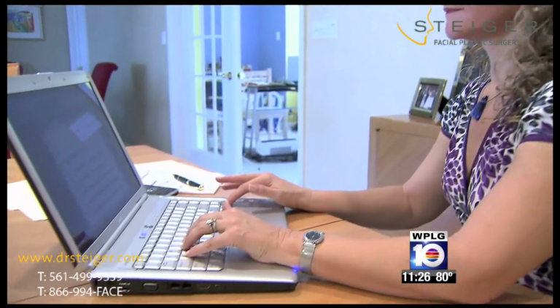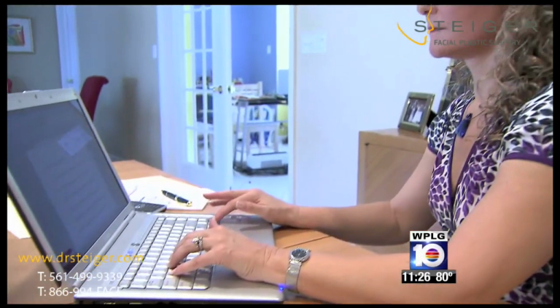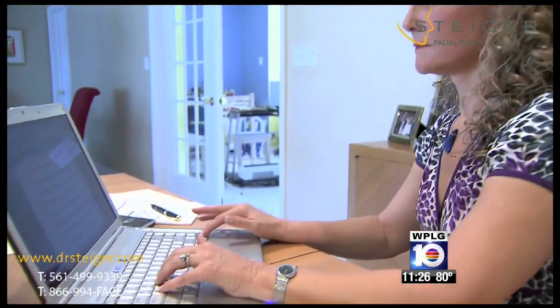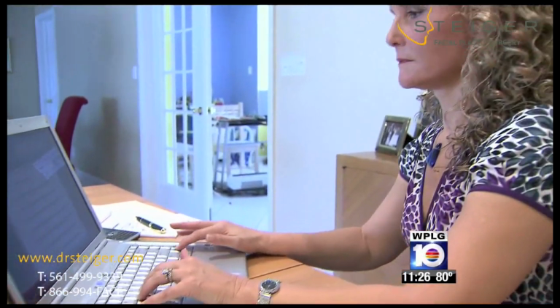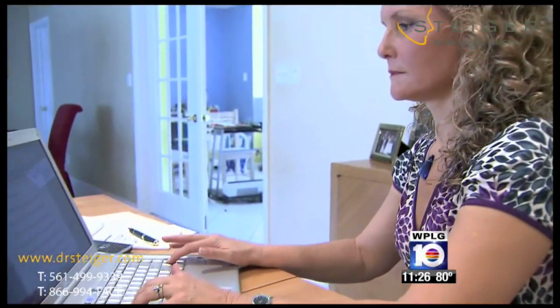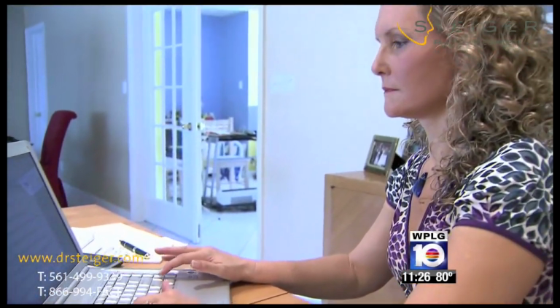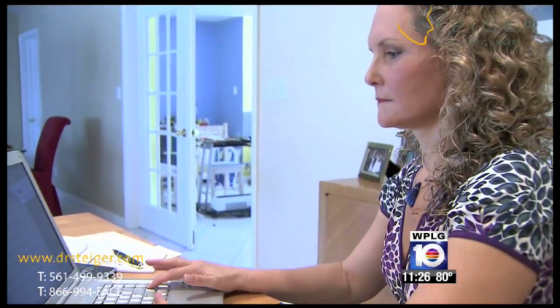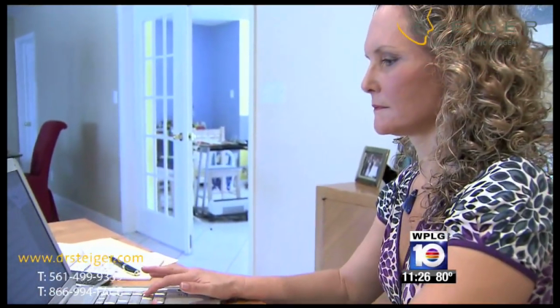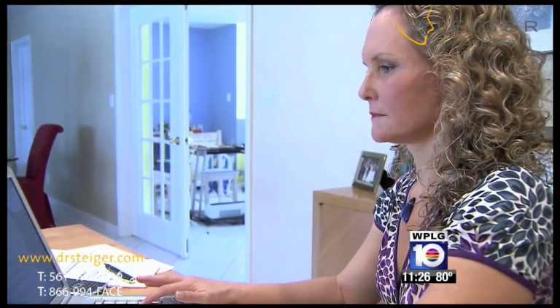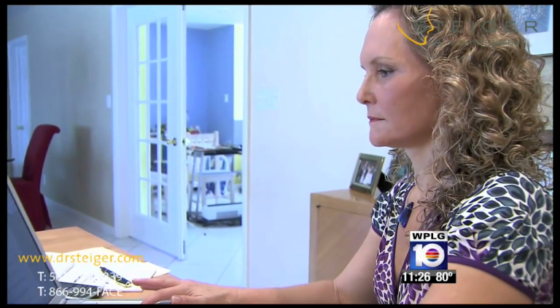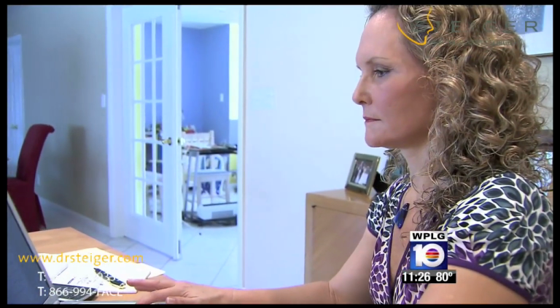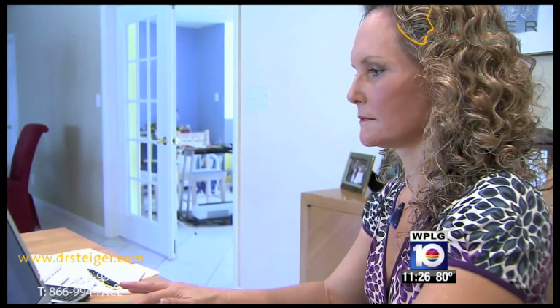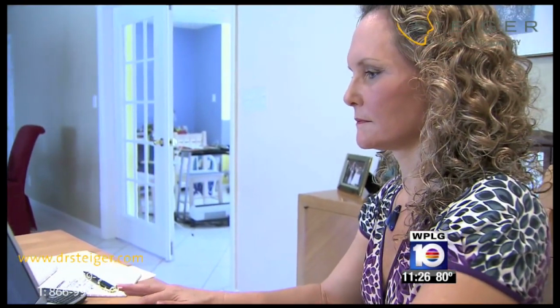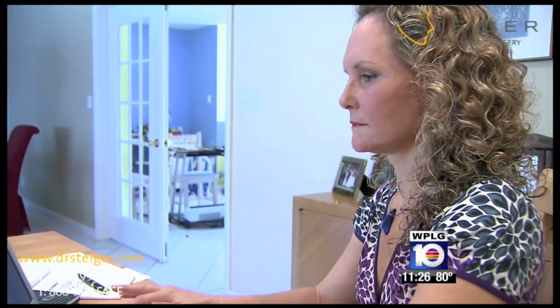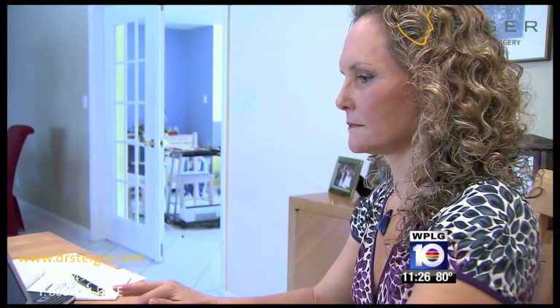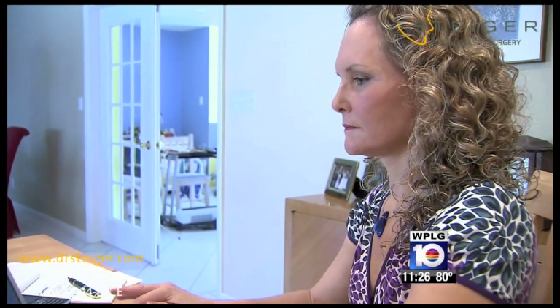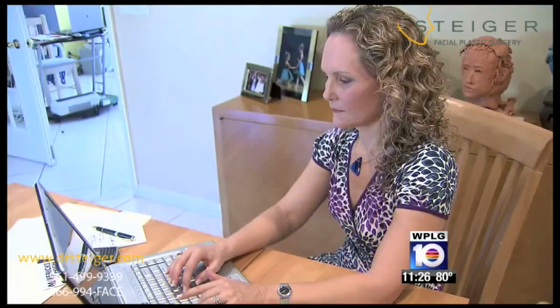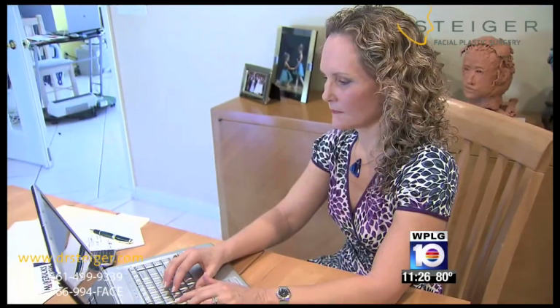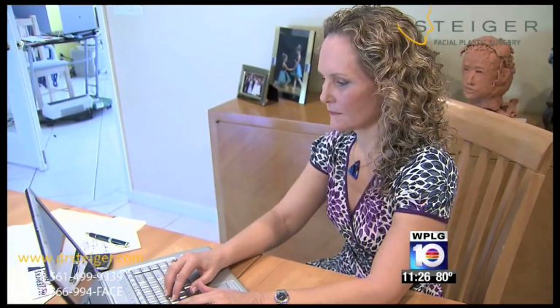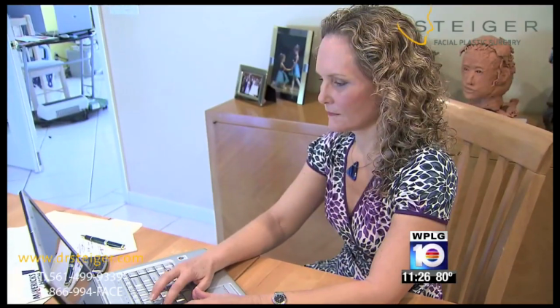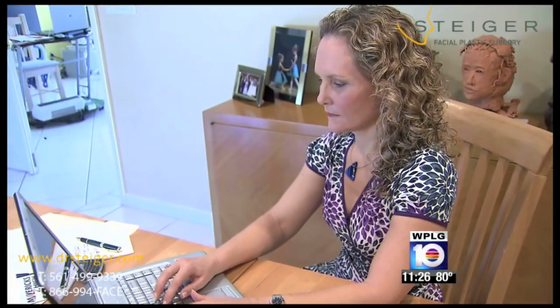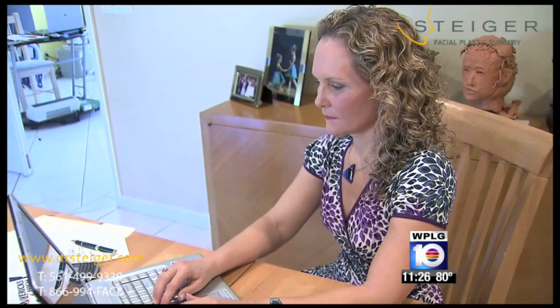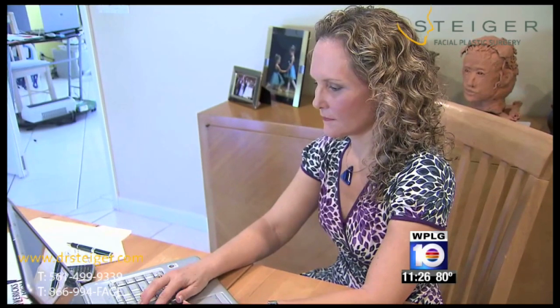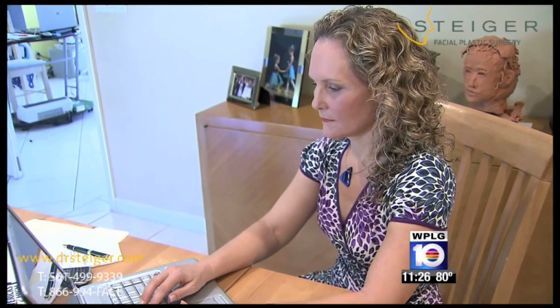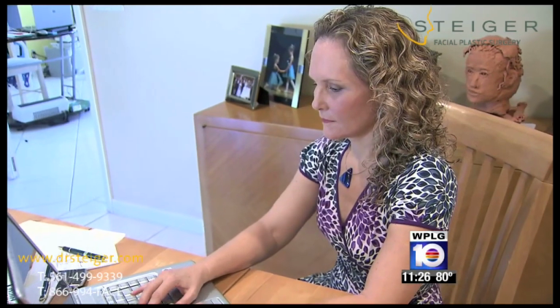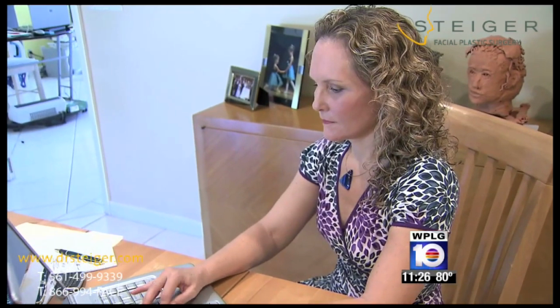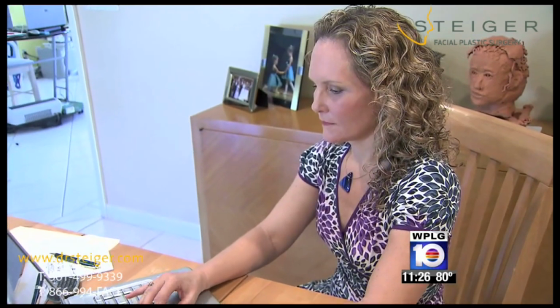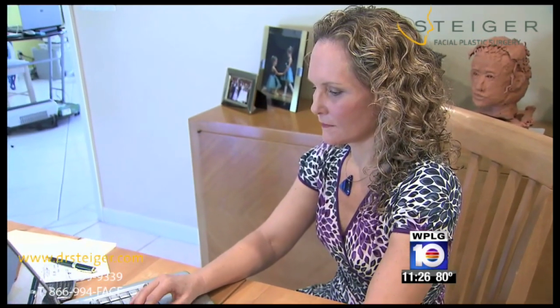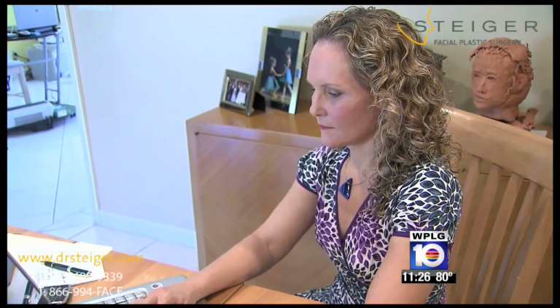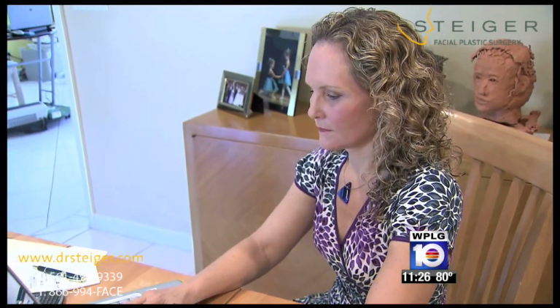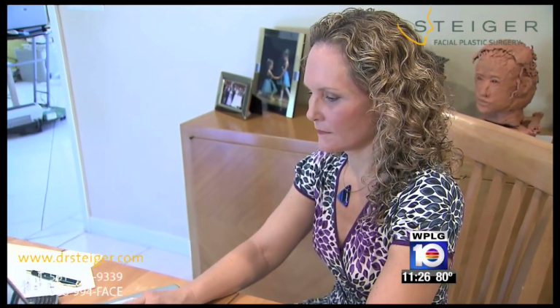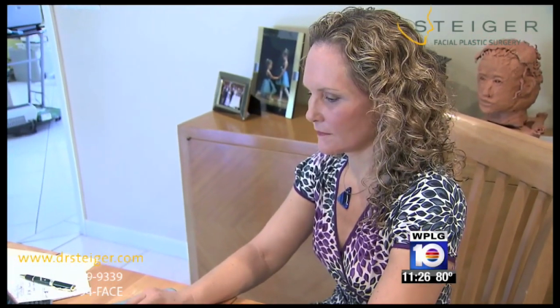It did take several weeks for the initial swelling to subside, but in the end, Ellen says she got the look she wanted.